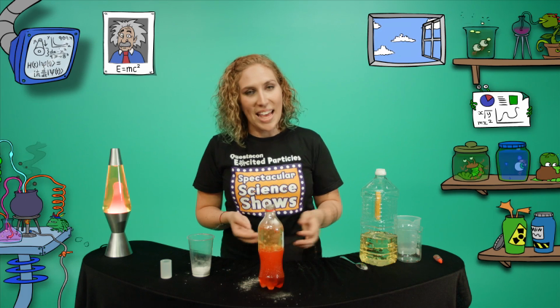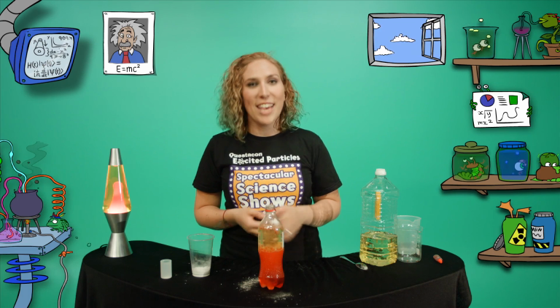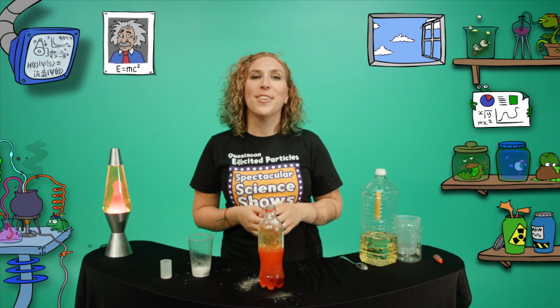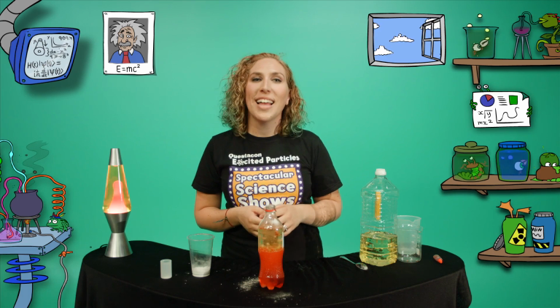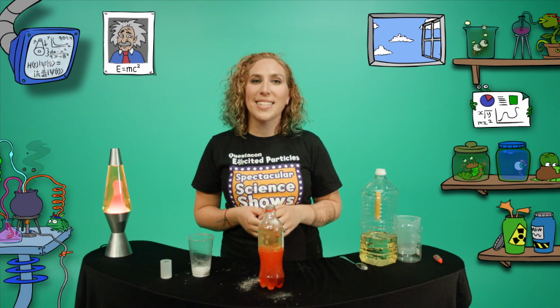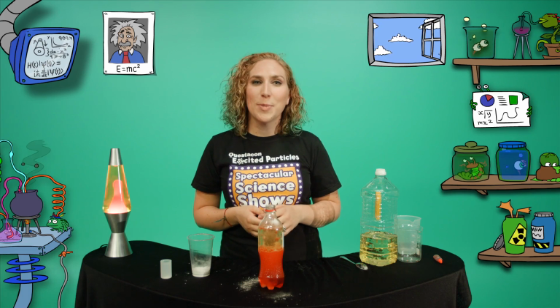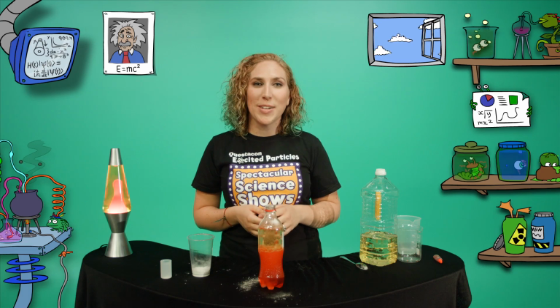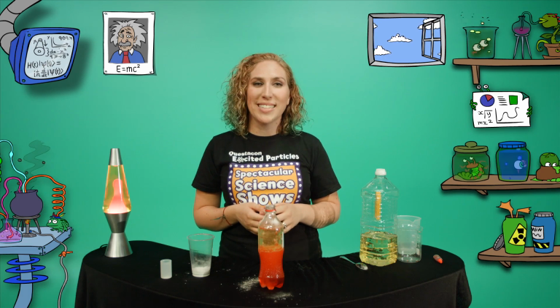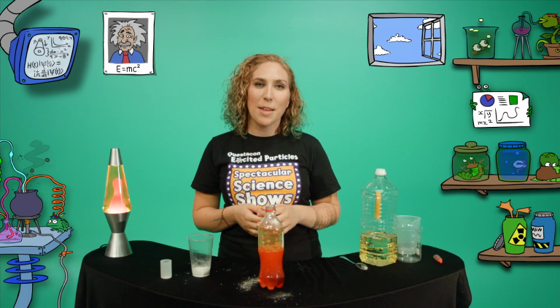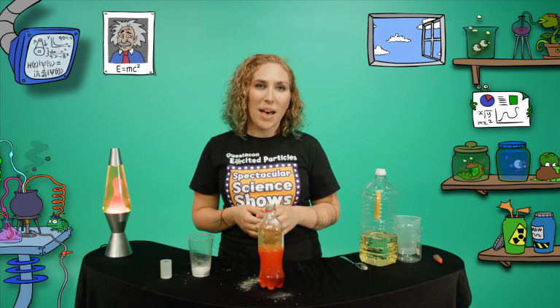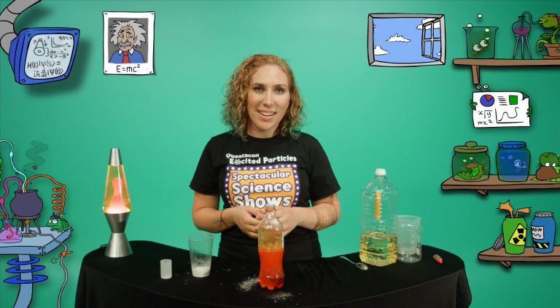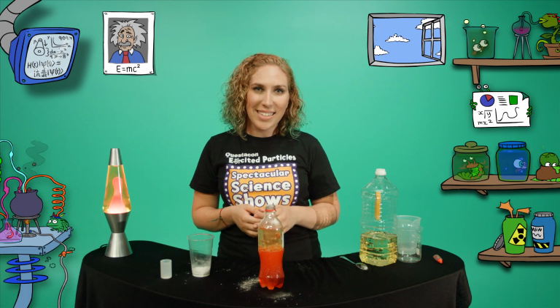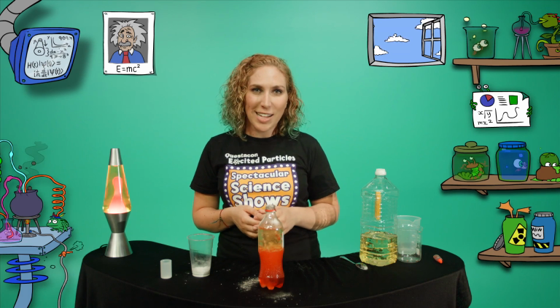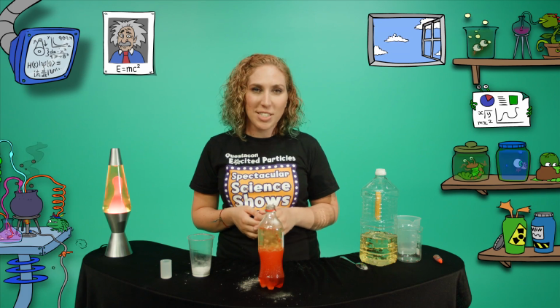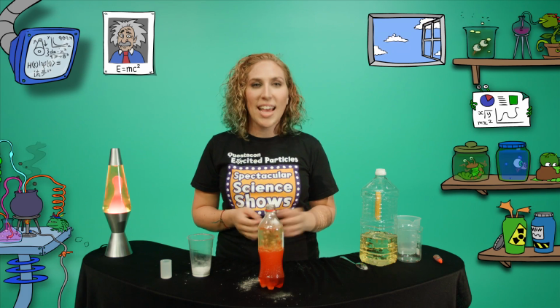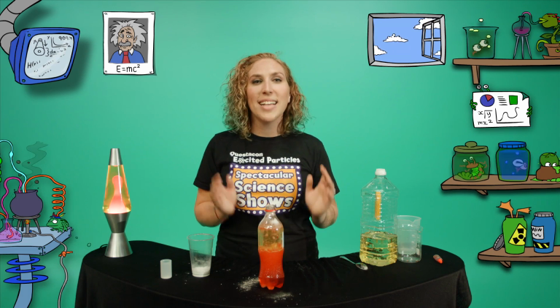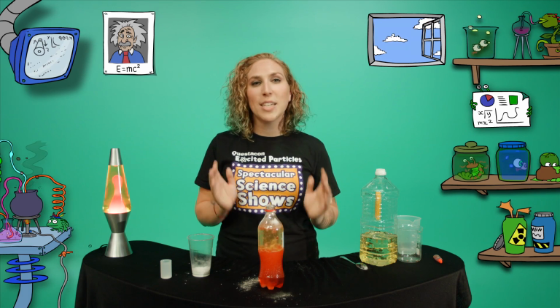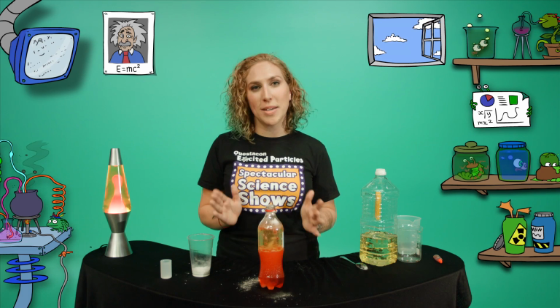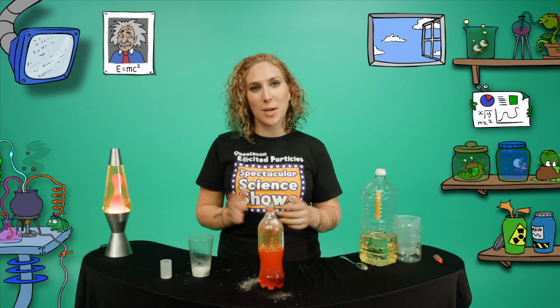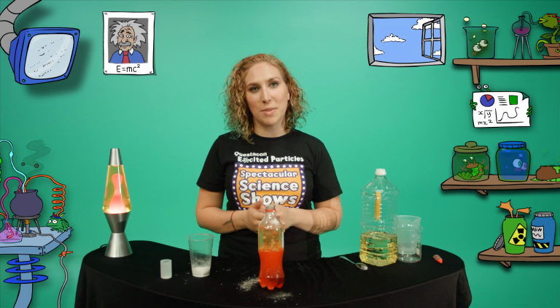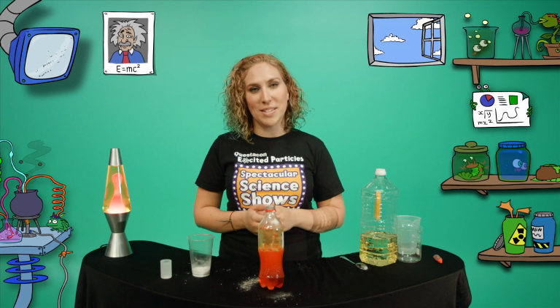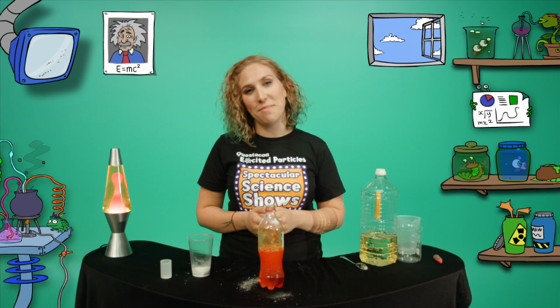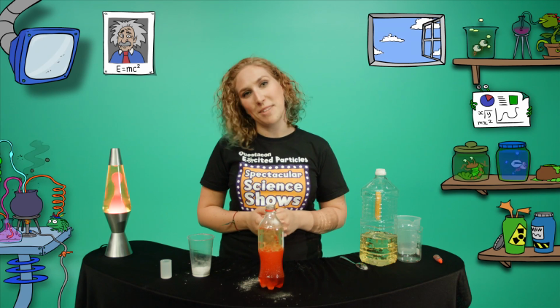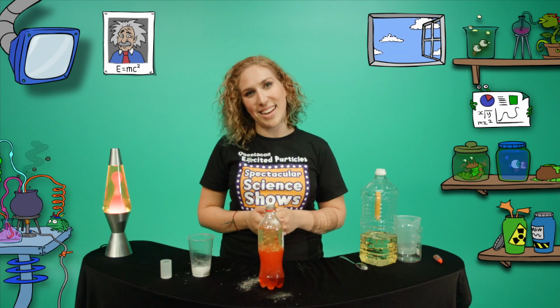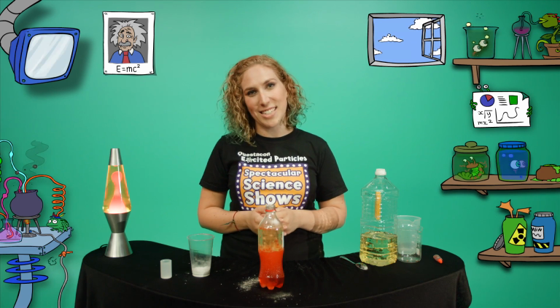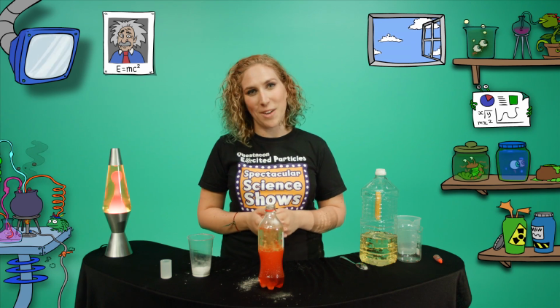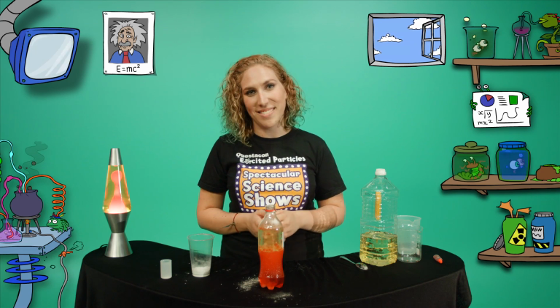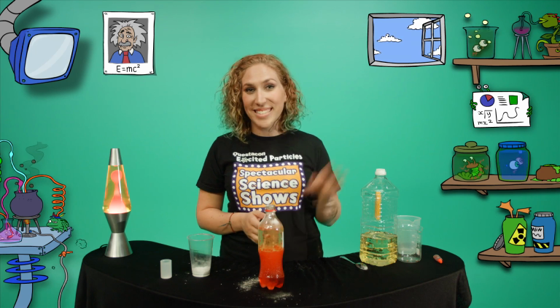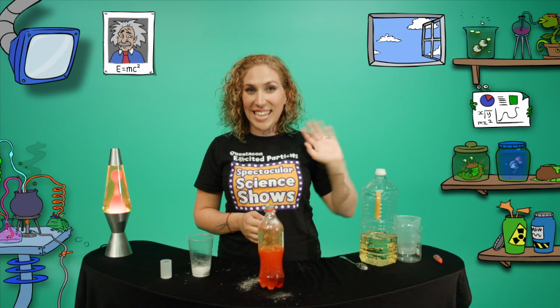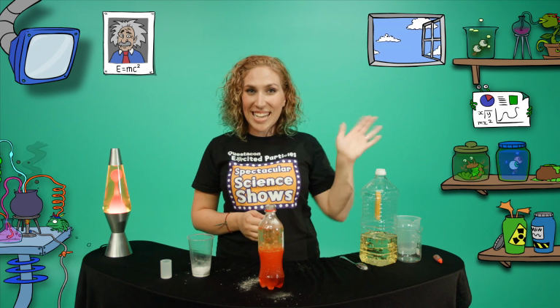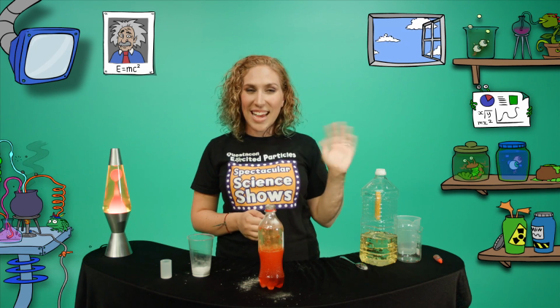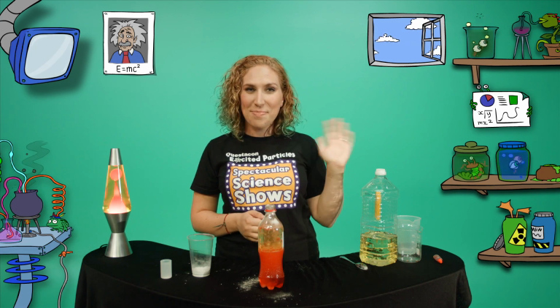If you'd like some more excited particles action, head to the Questacon website where science is fun. See you next time!